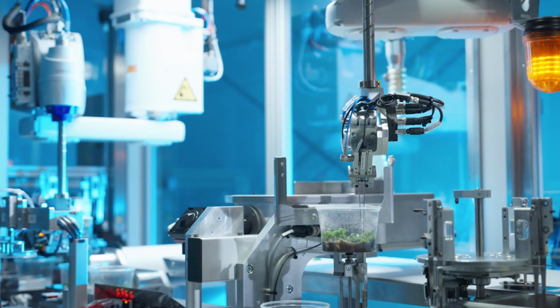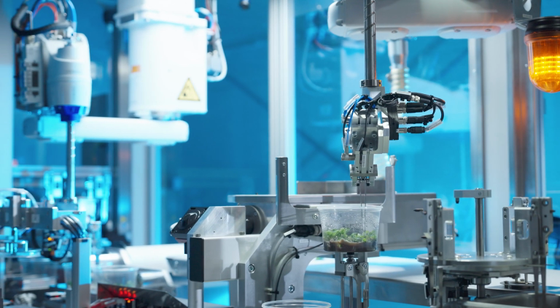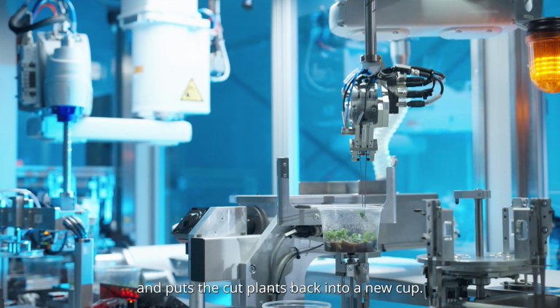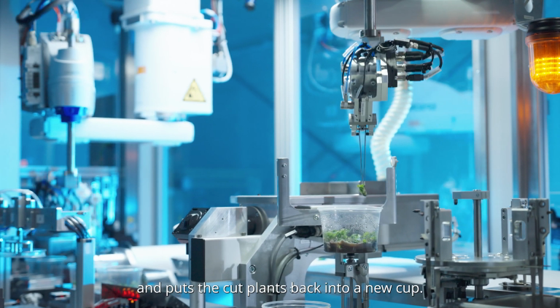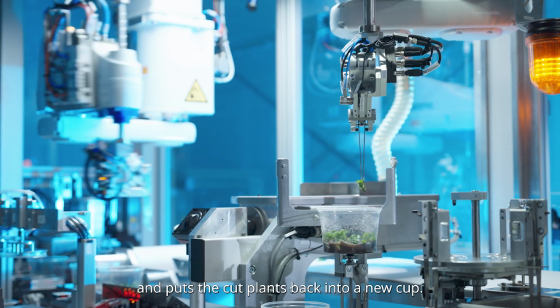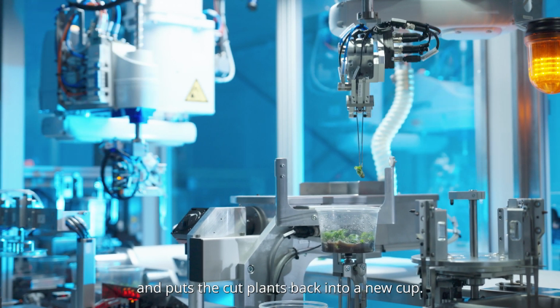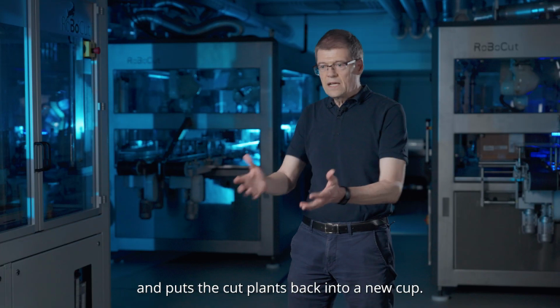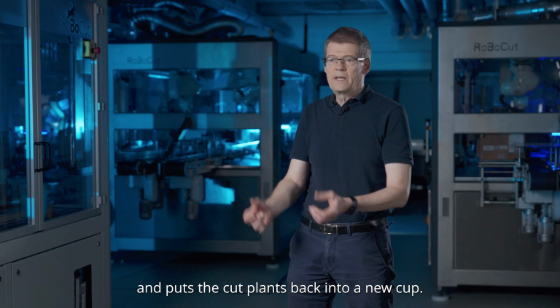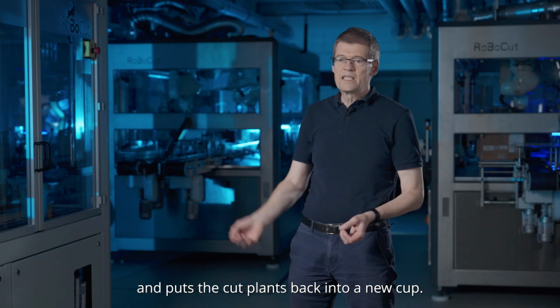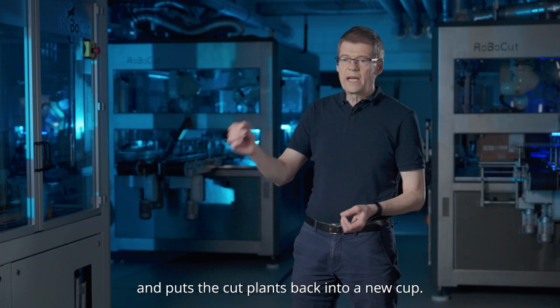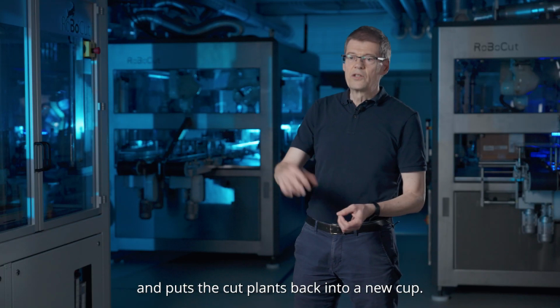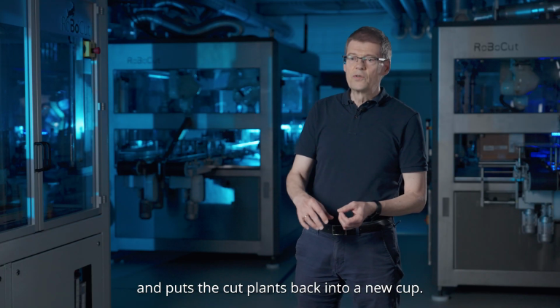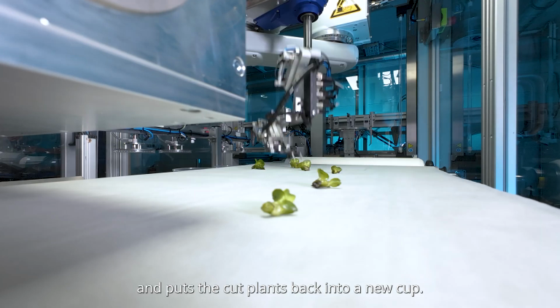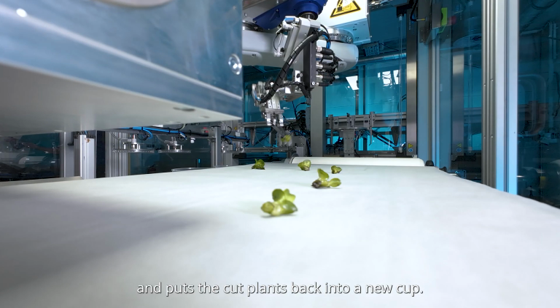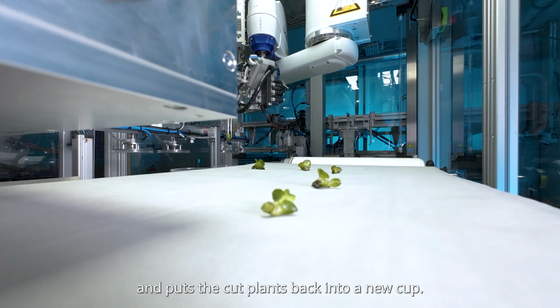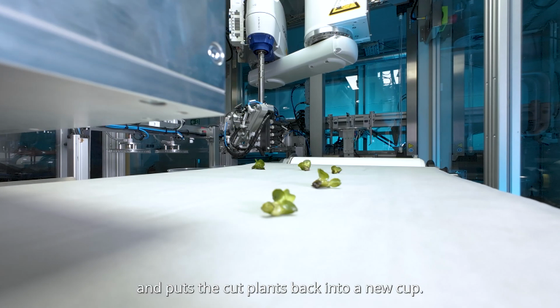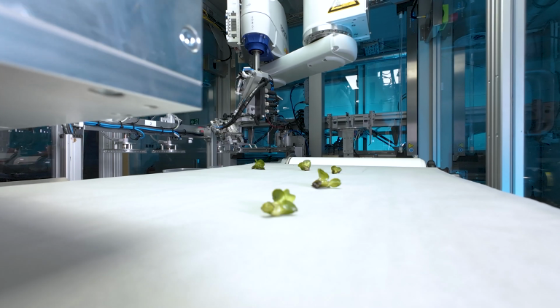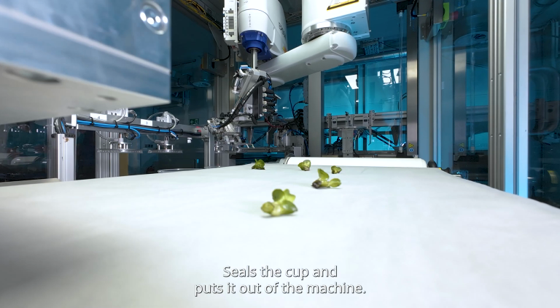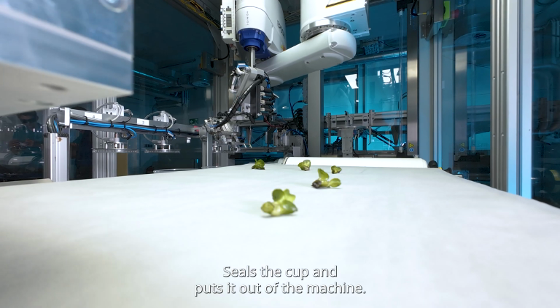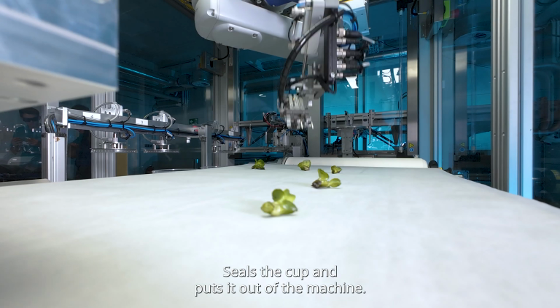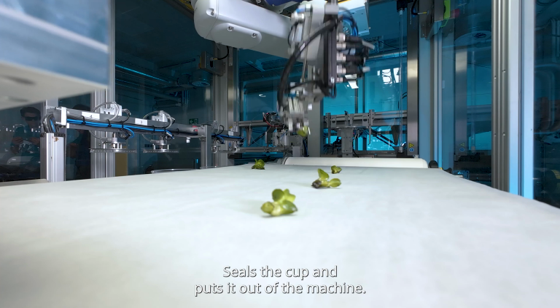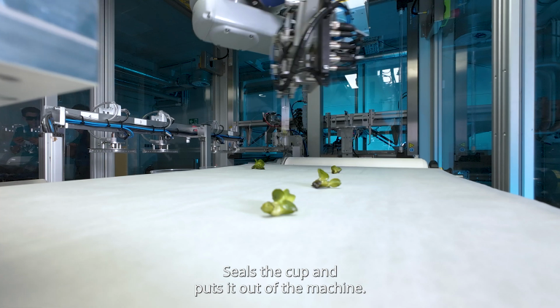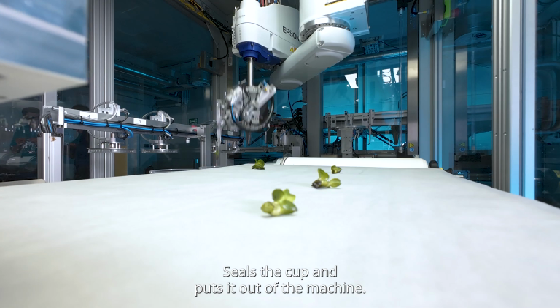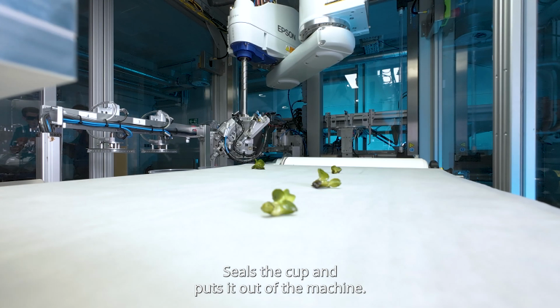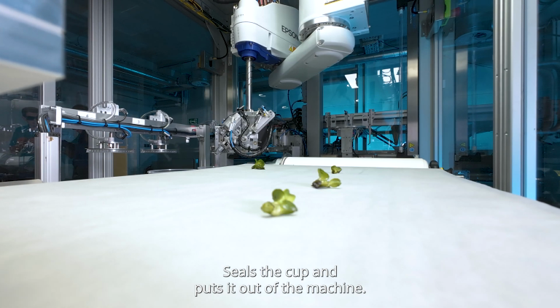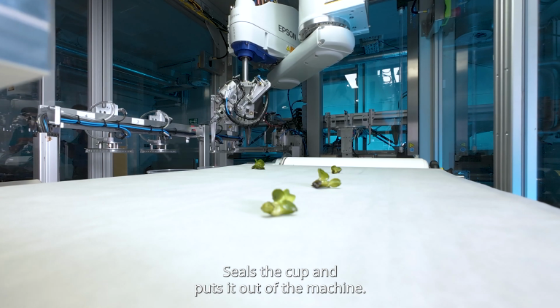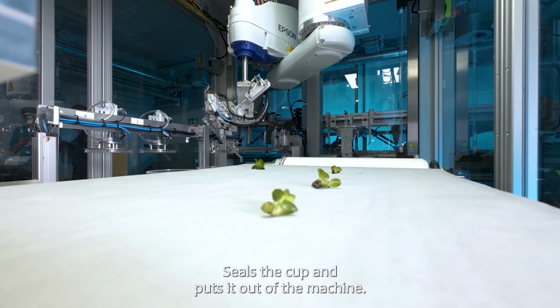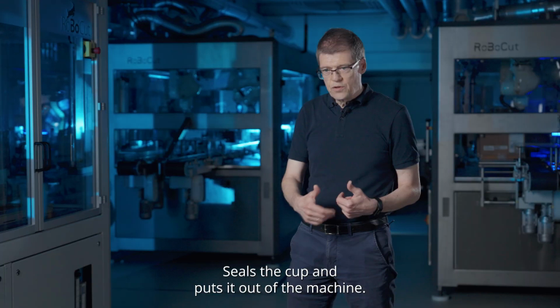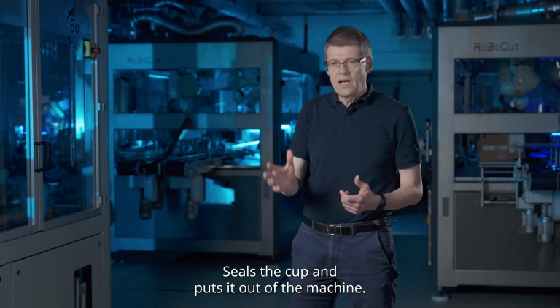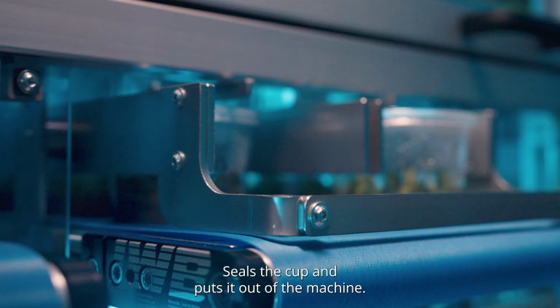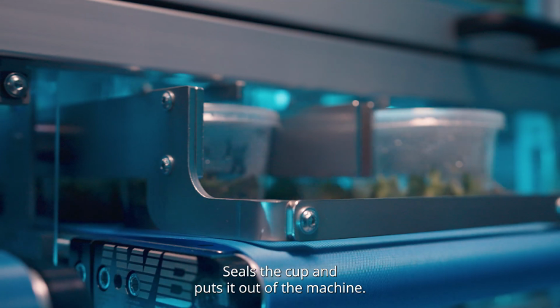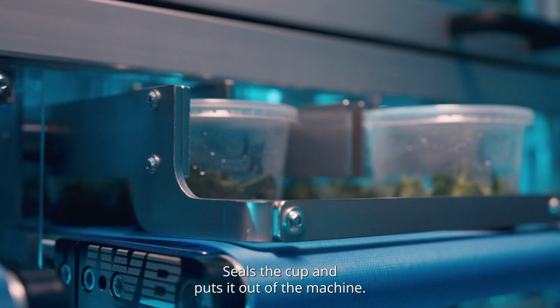And puts the cut plants back into a new cup, seals the cup and puts it out of the machine.